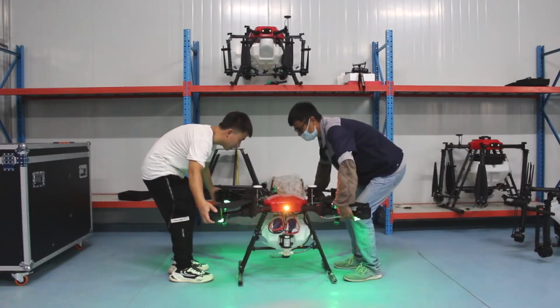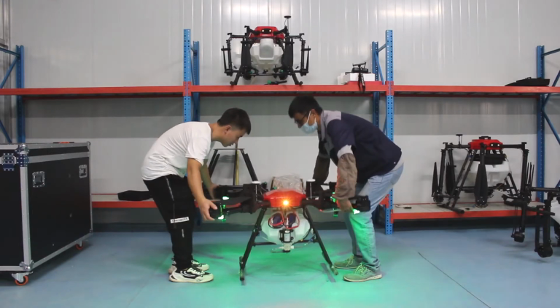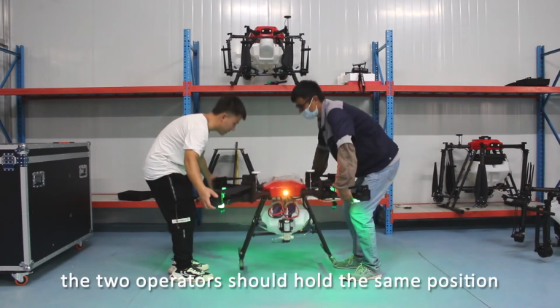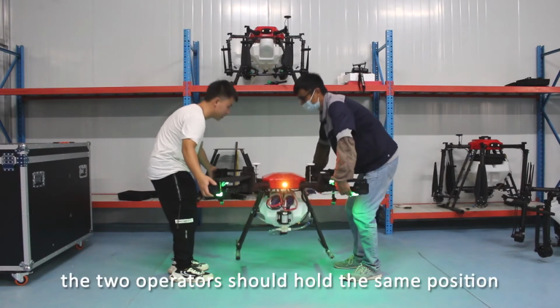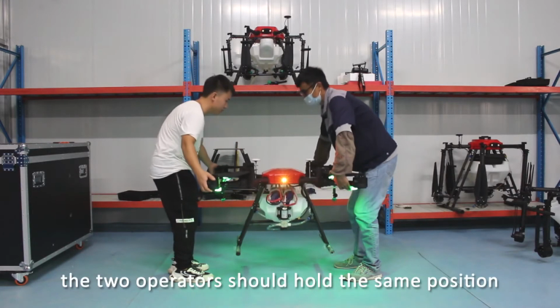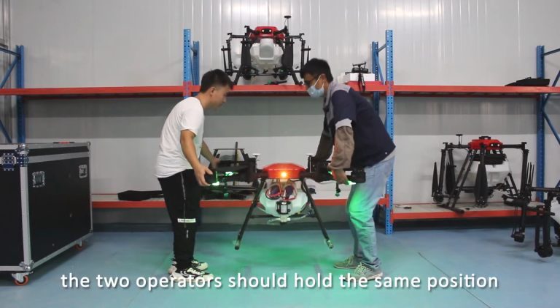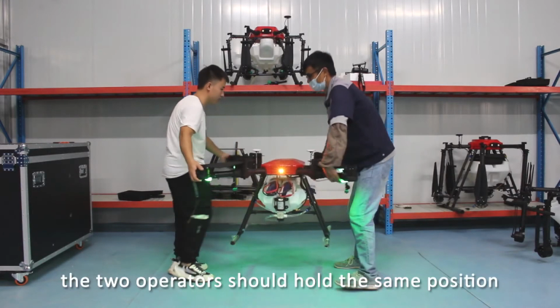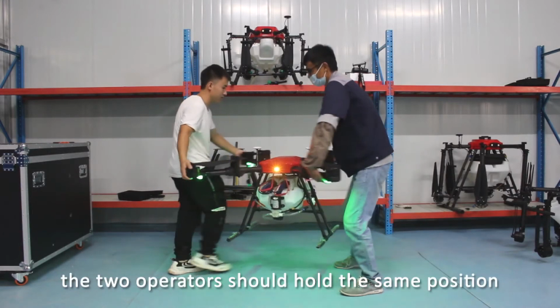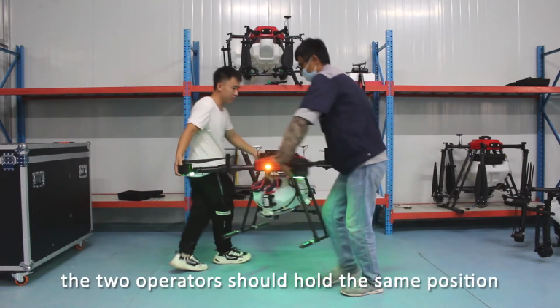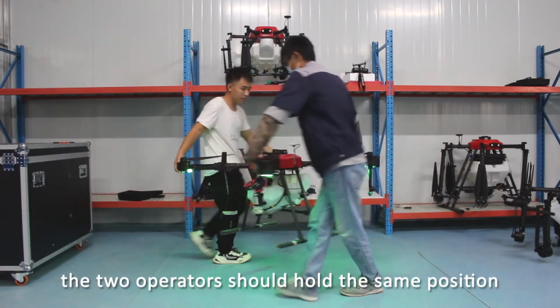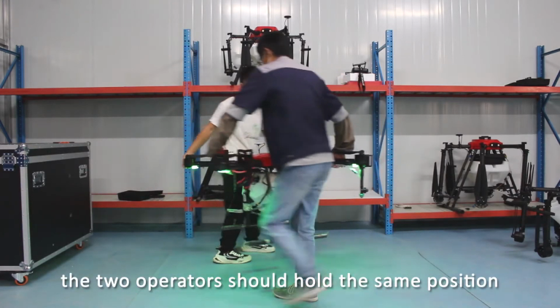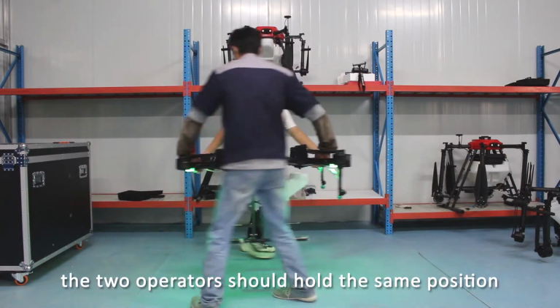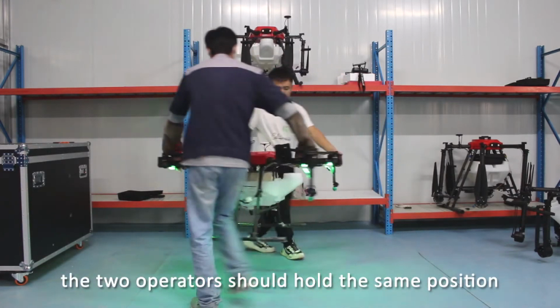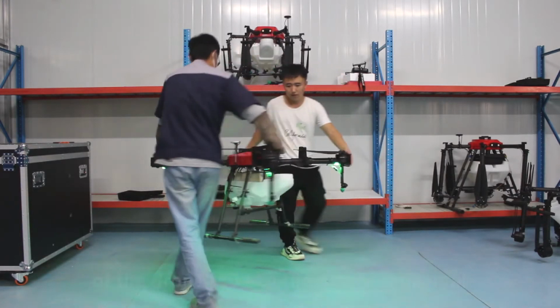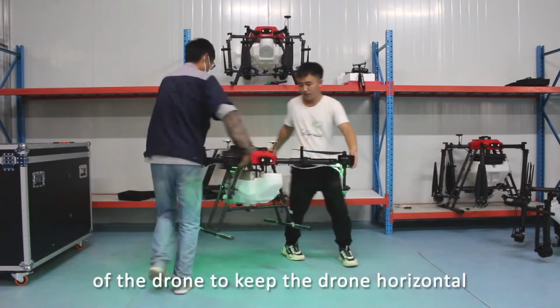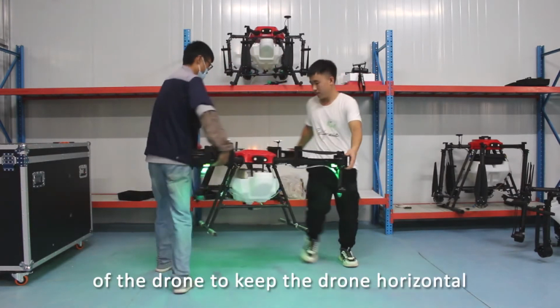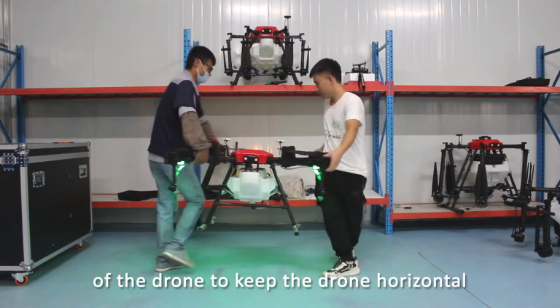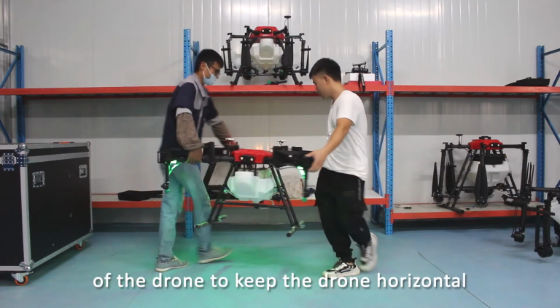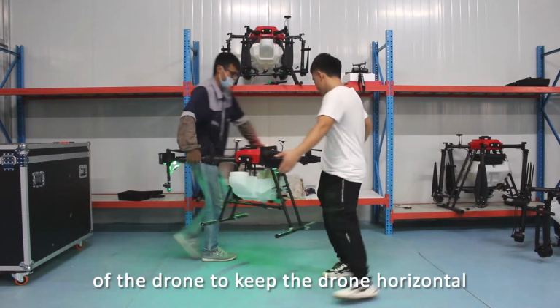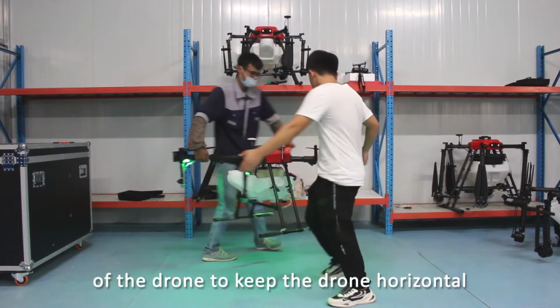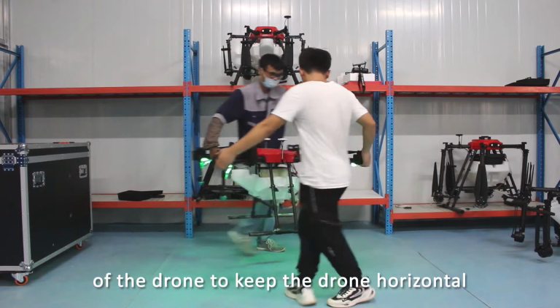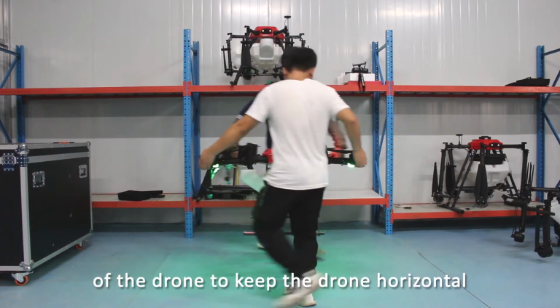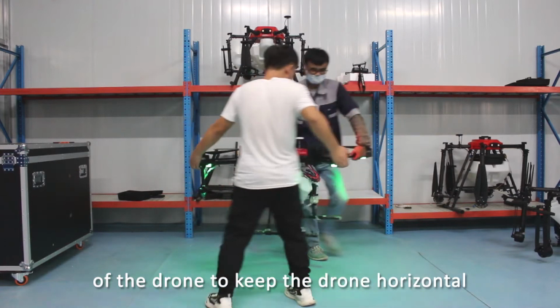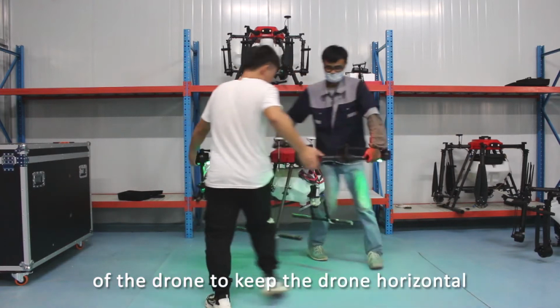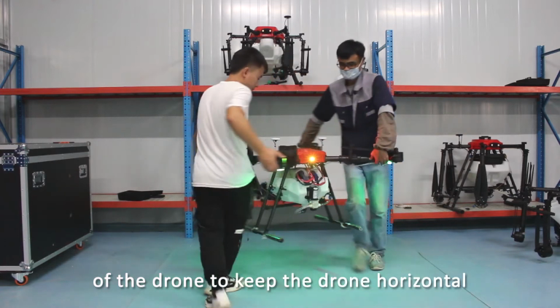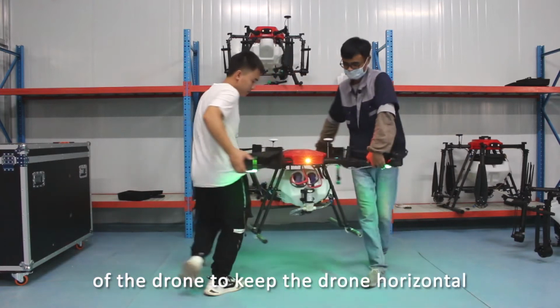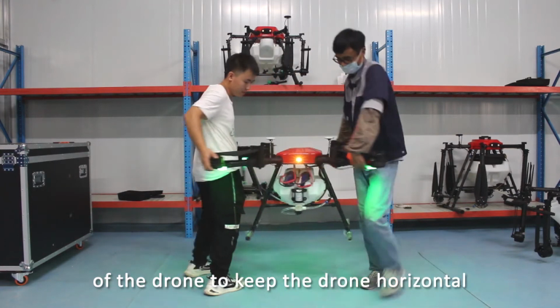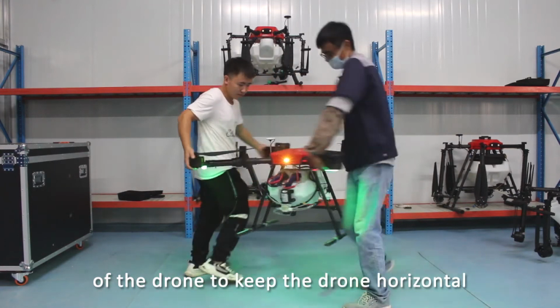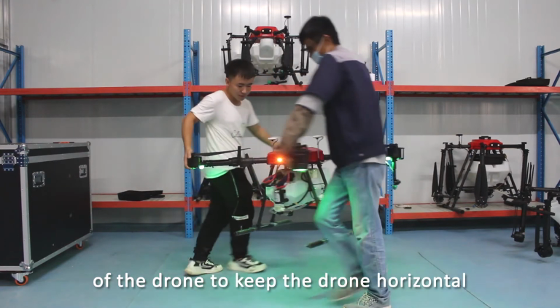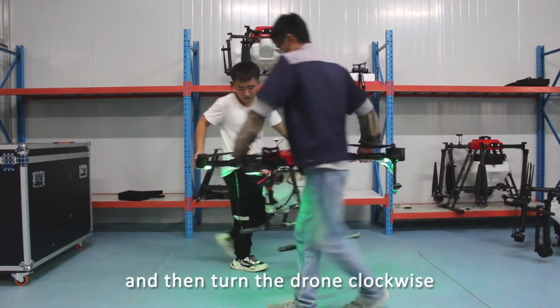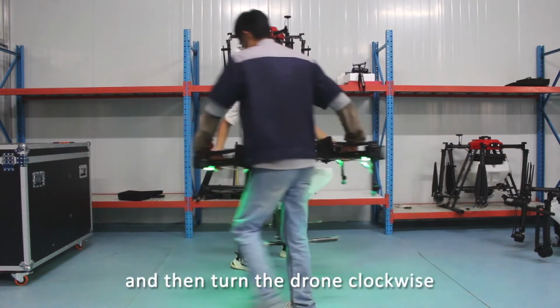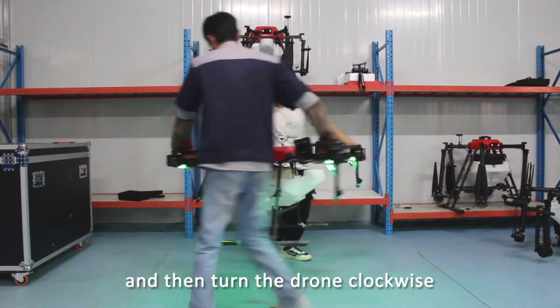The two operators should hold the same position of the drone to keep it horizontal, and then turn the drone clockwise.